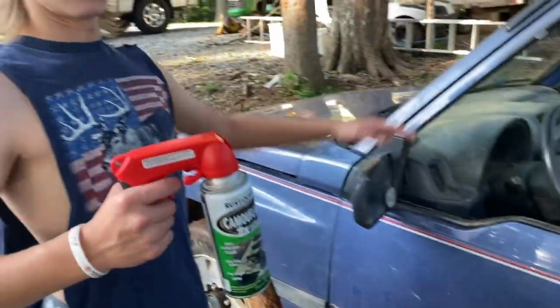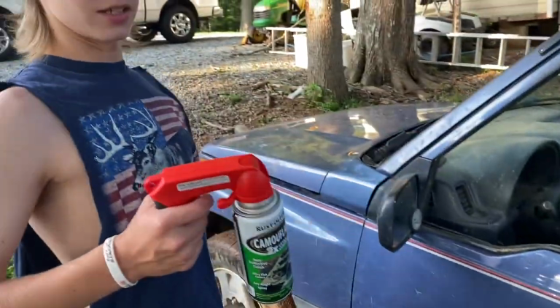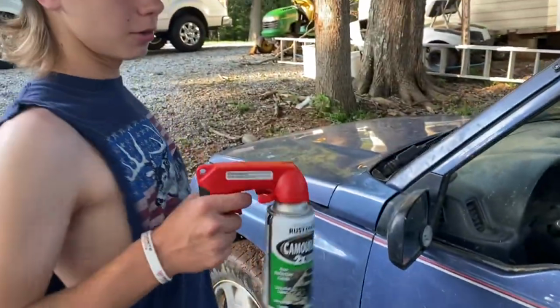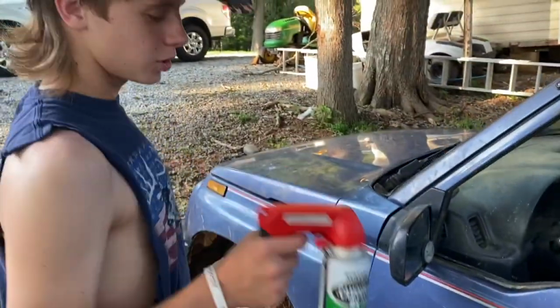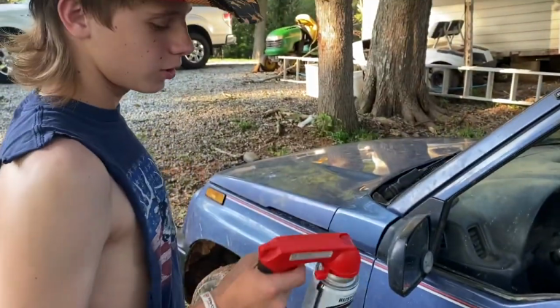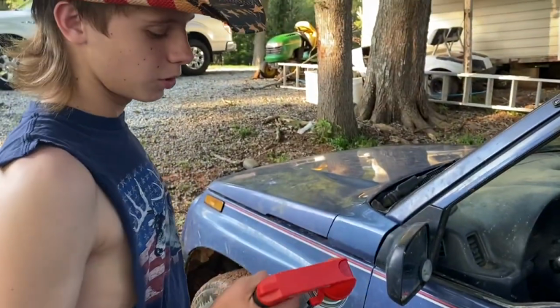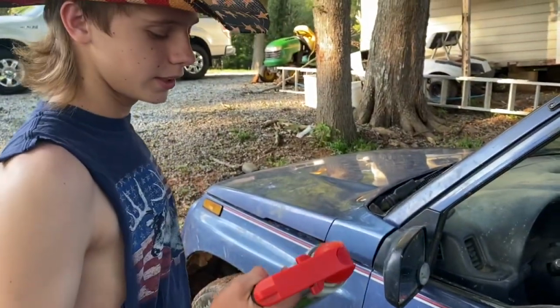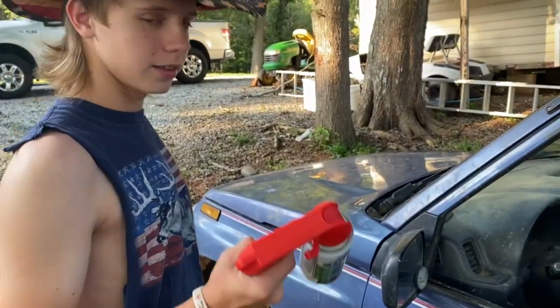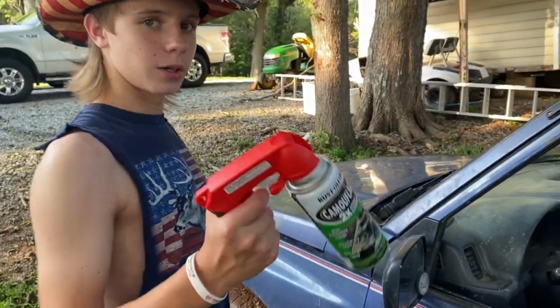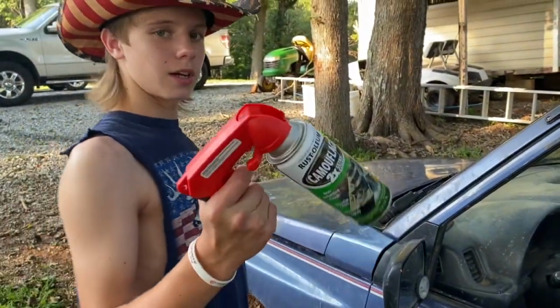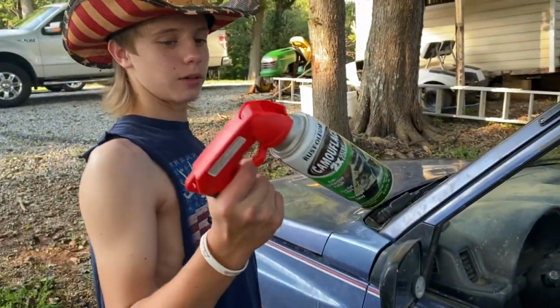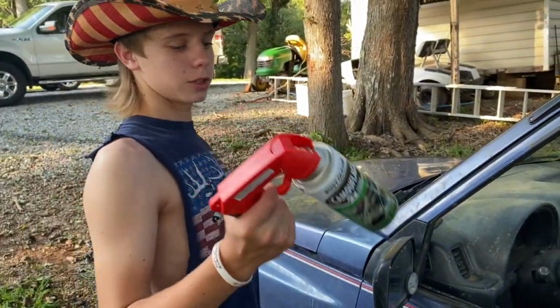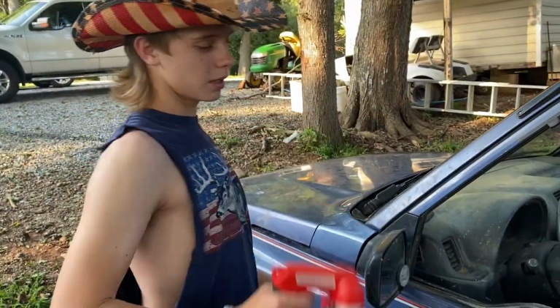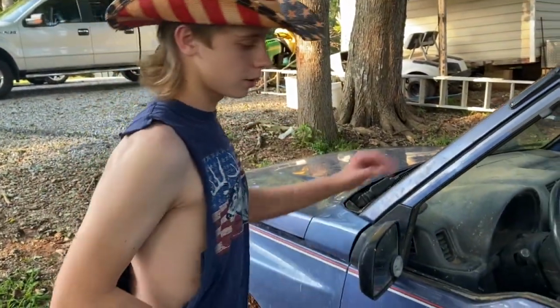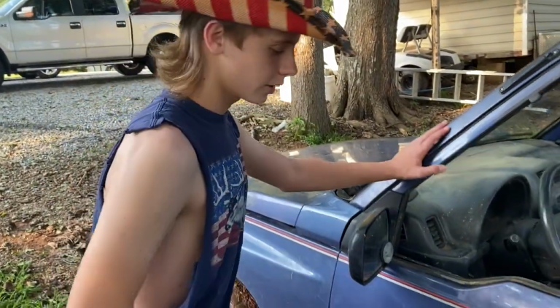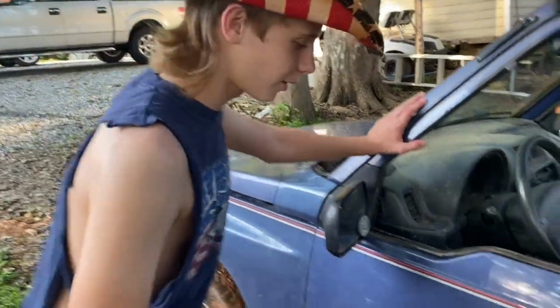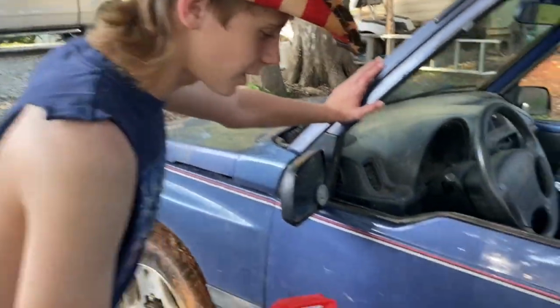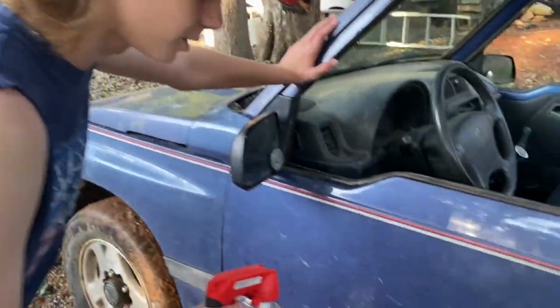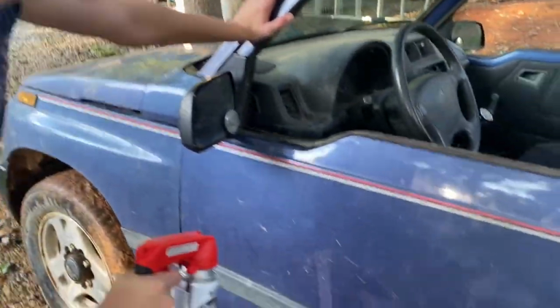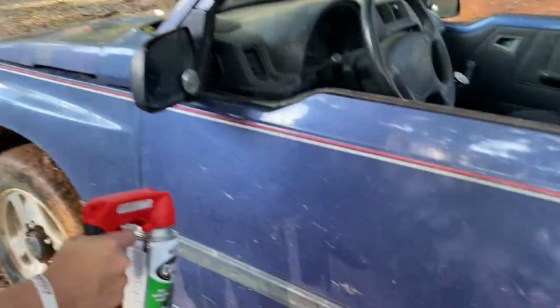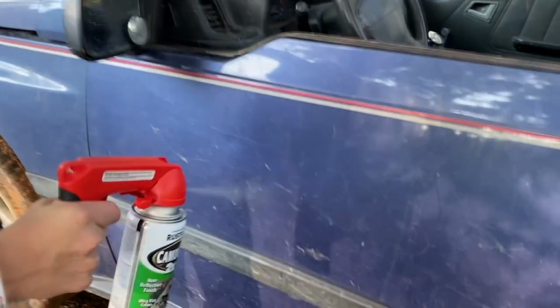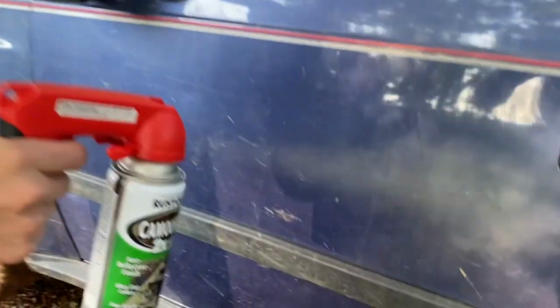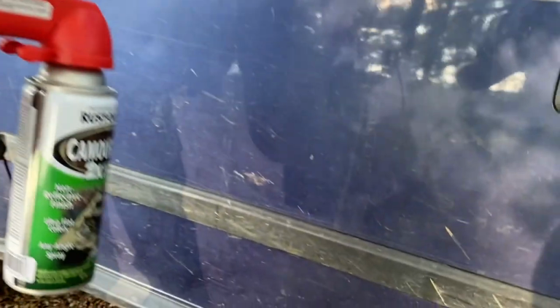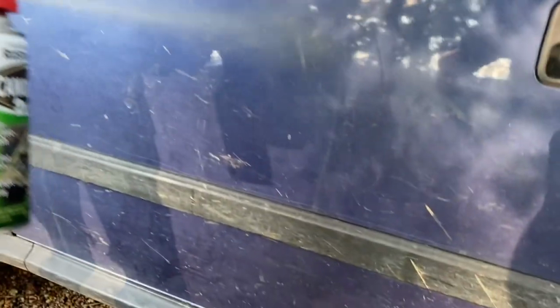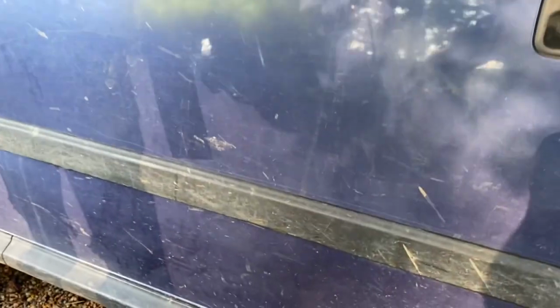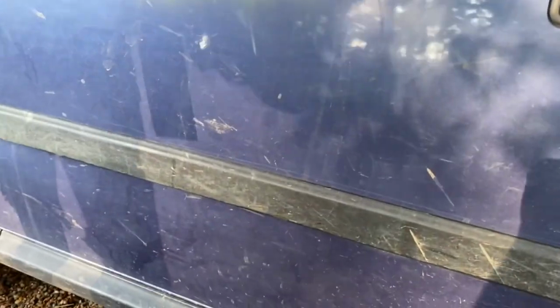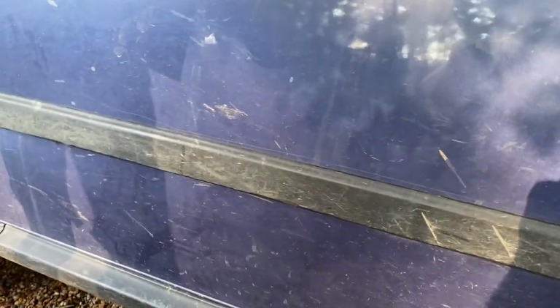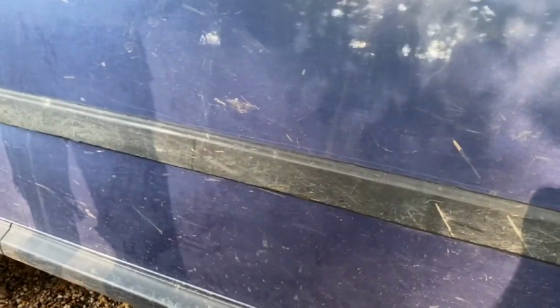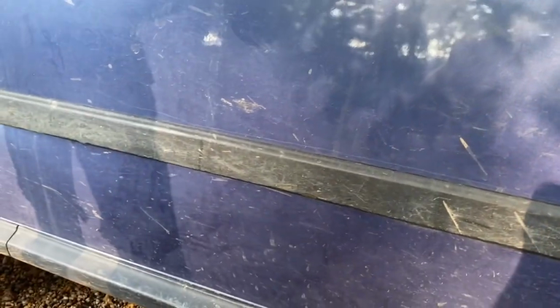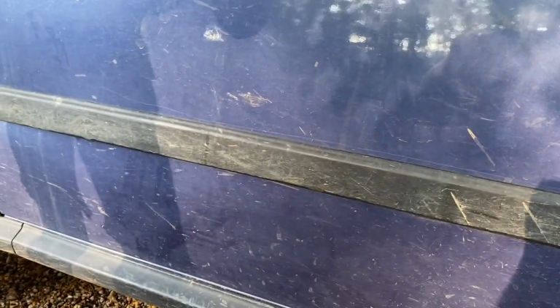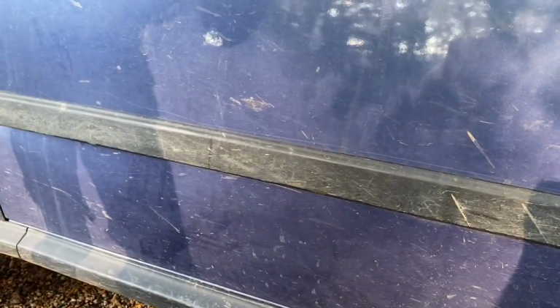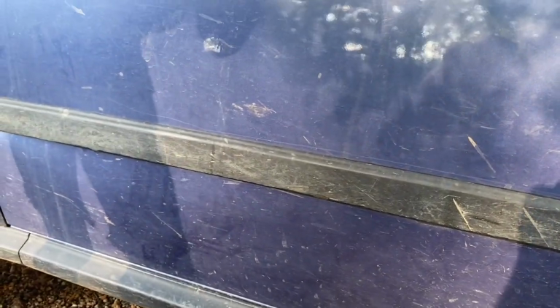I'm going to start on the door and see how this goes. I got a little spray nozzle here I'm going to try out too. Well, that is not spraying straight at all.